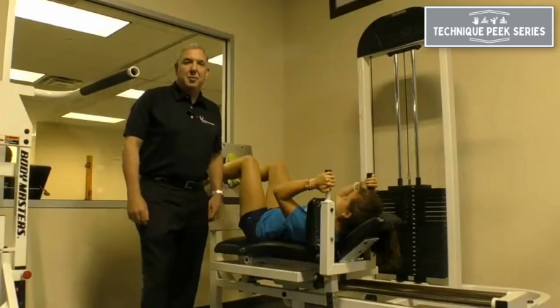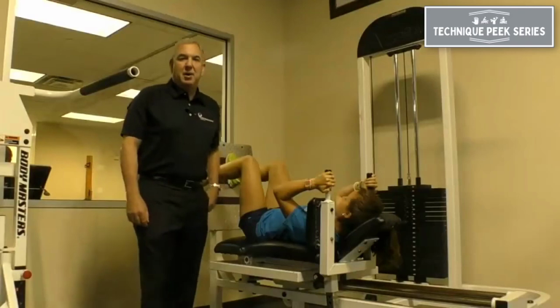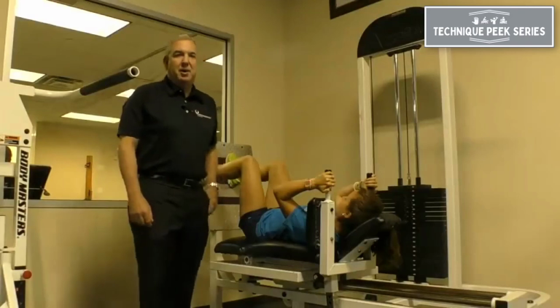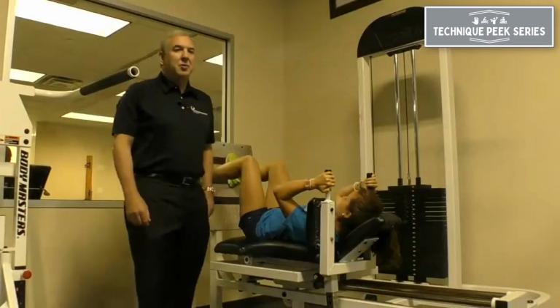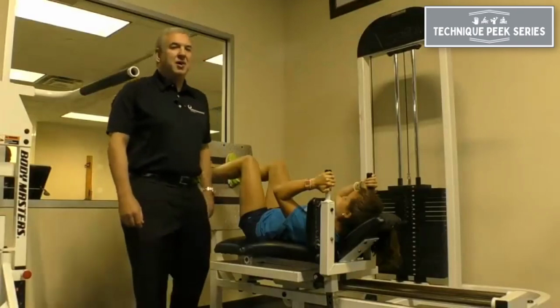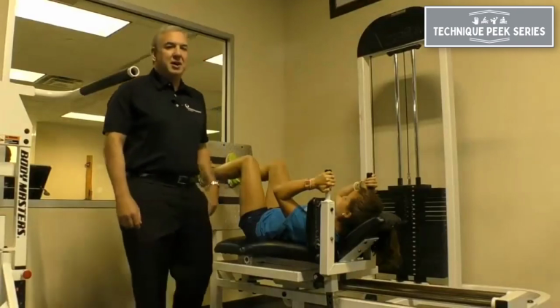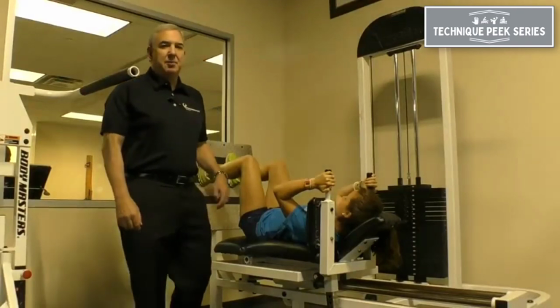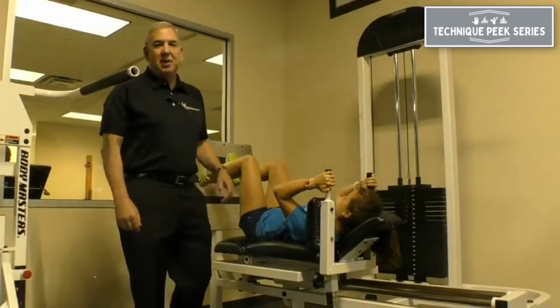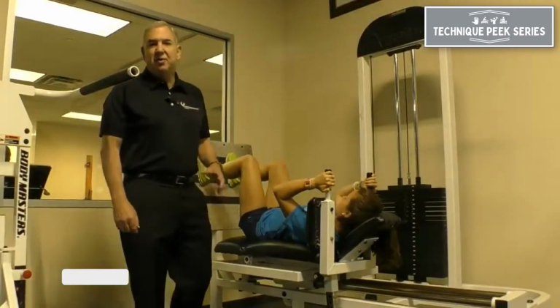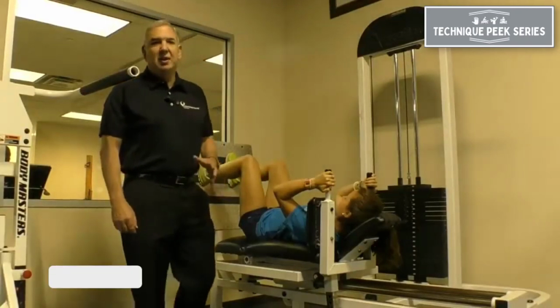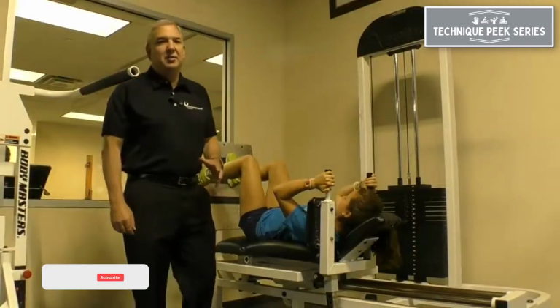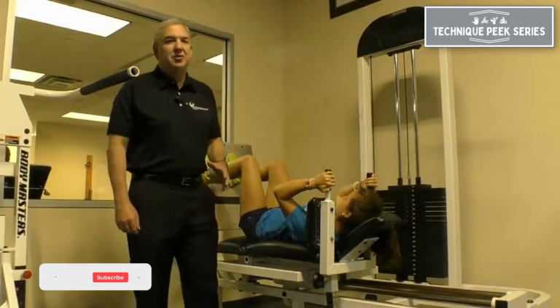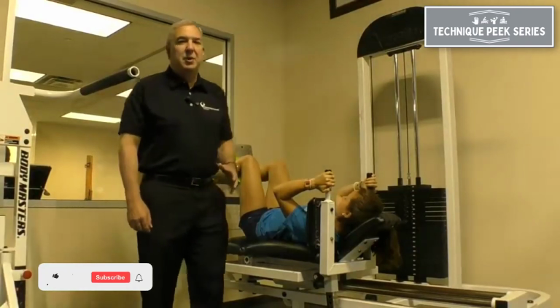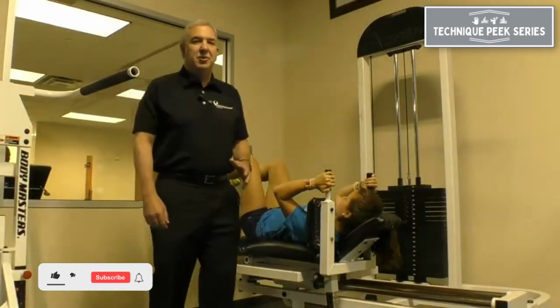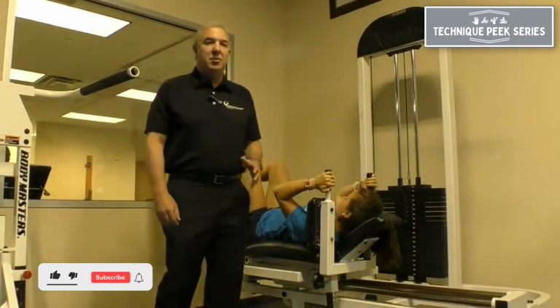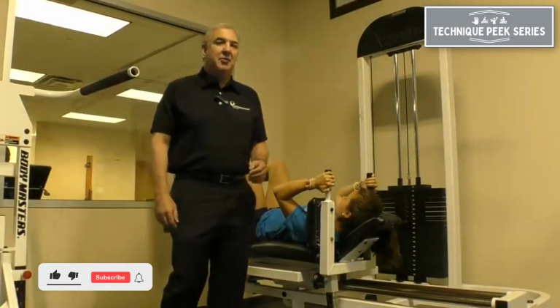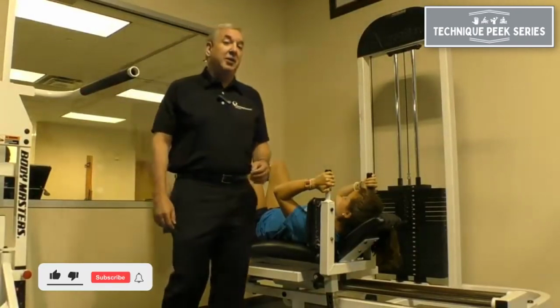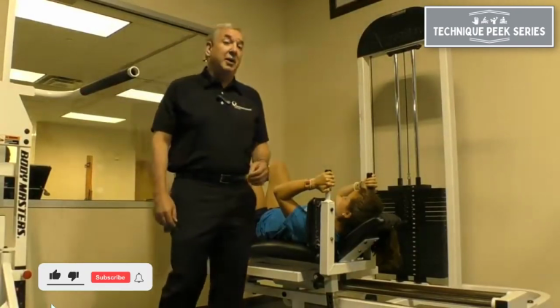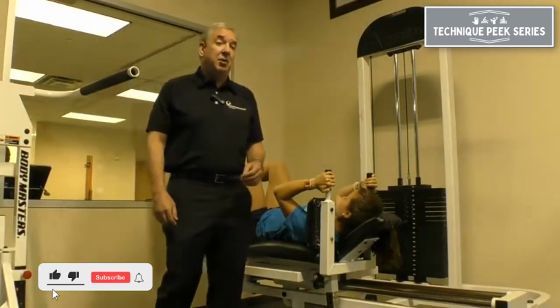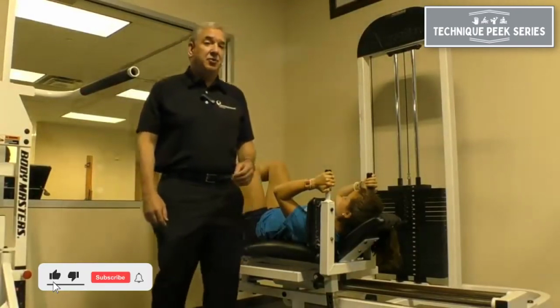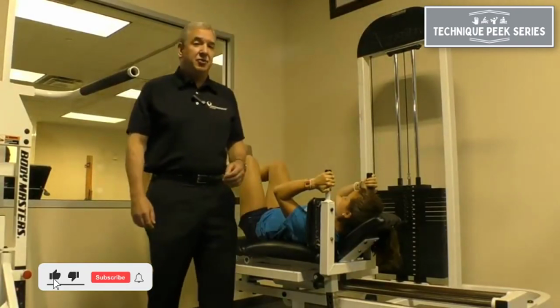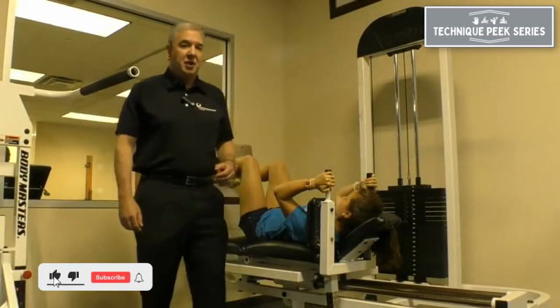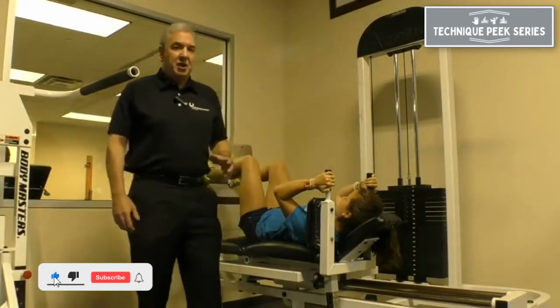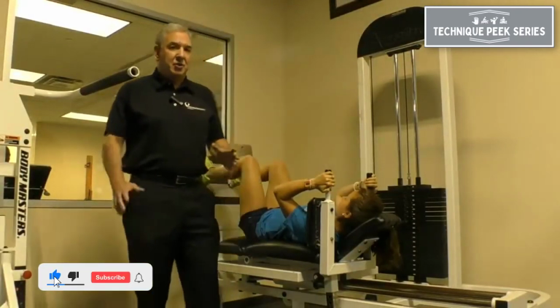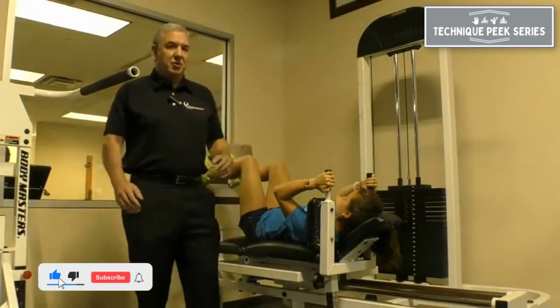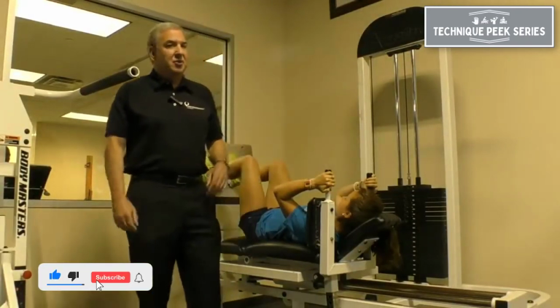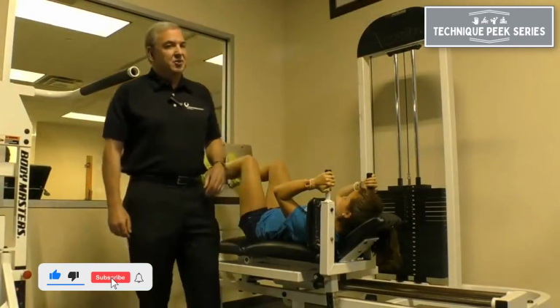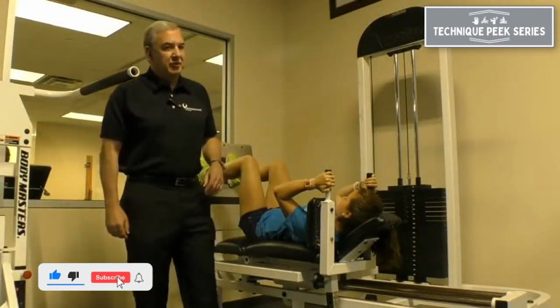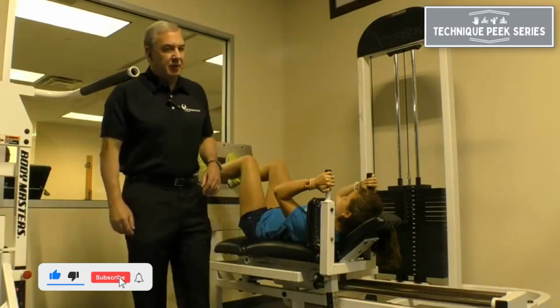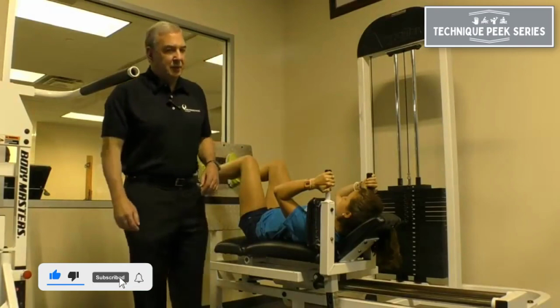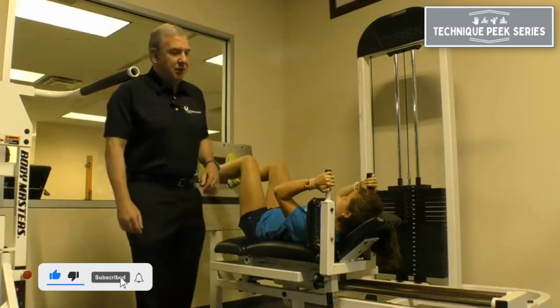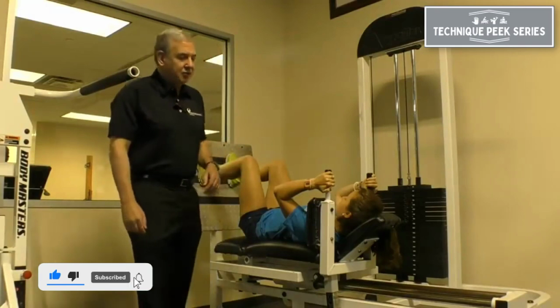Rob Panarello with Technique Peak. Today I'd like to speak to you about the leg press and utilization of the leg press.